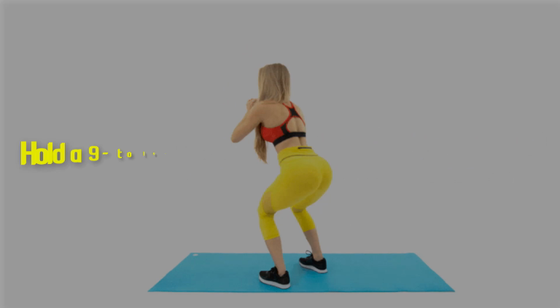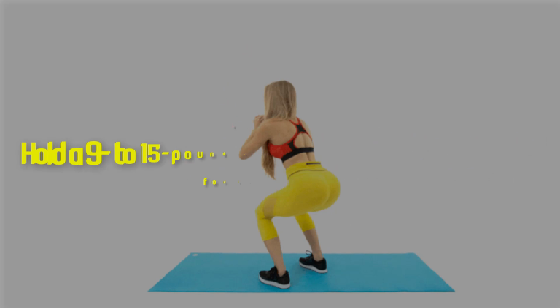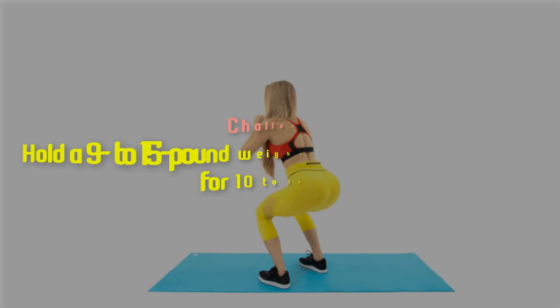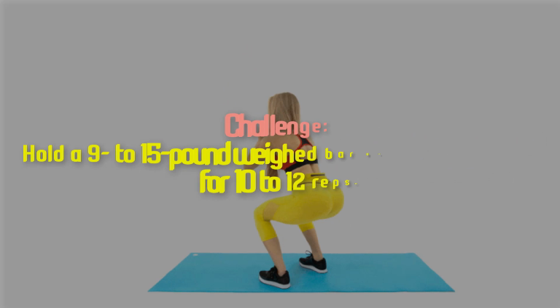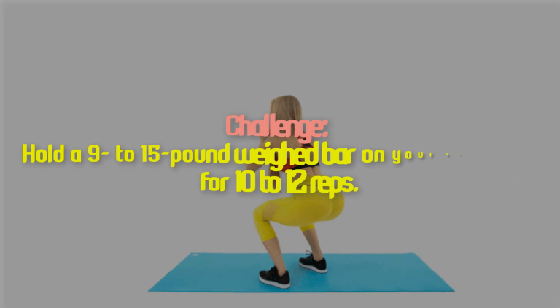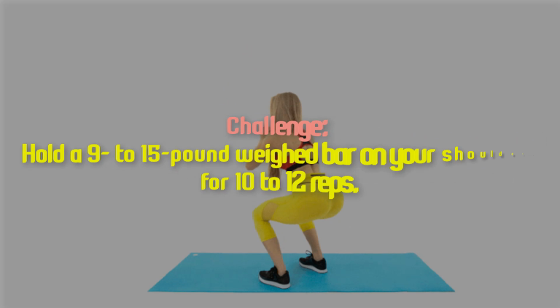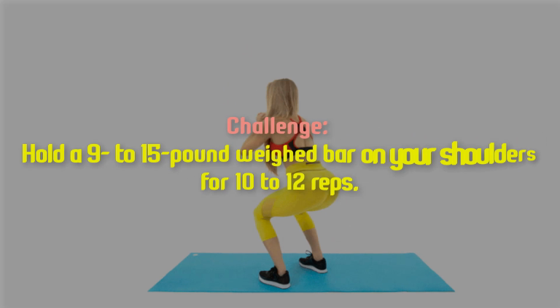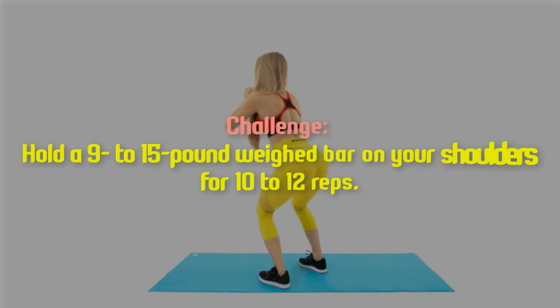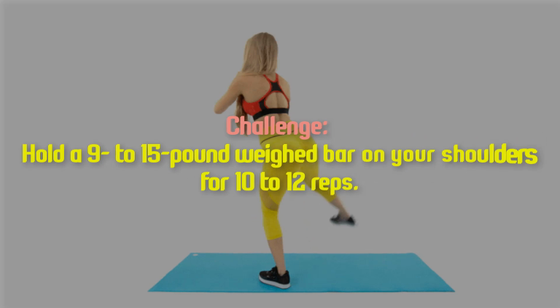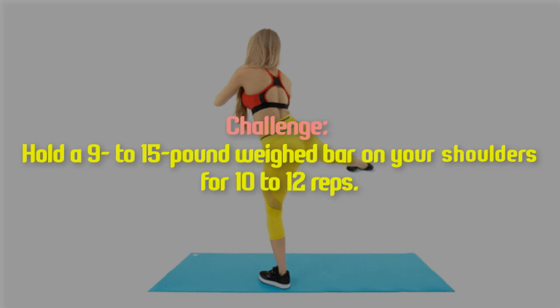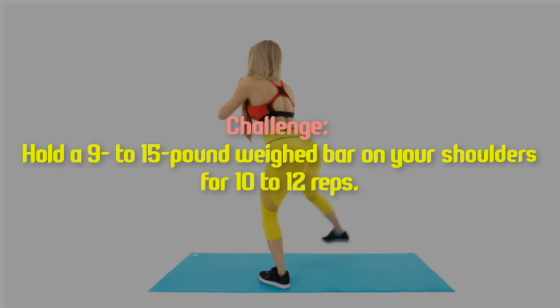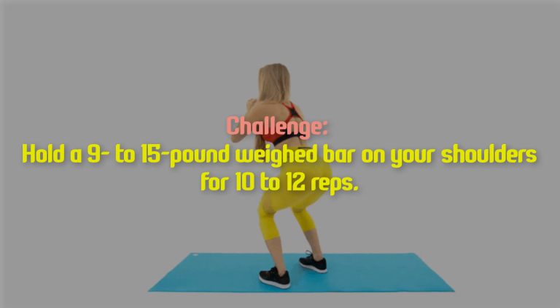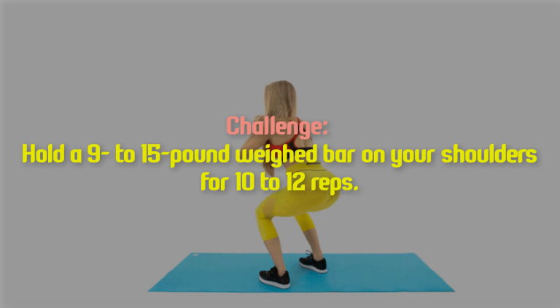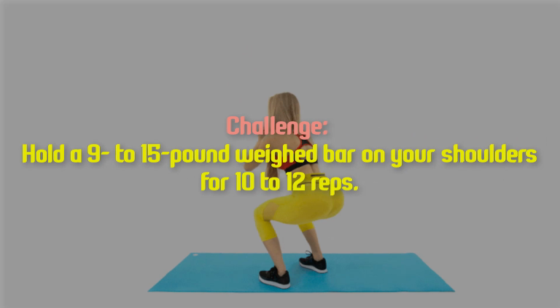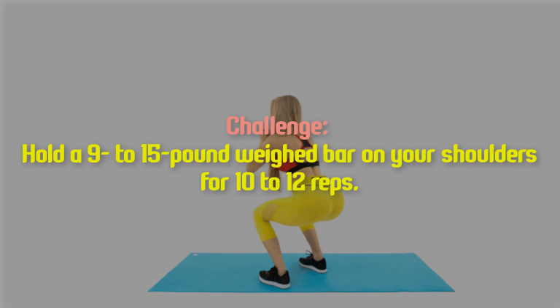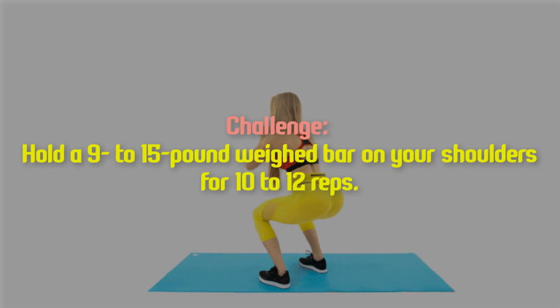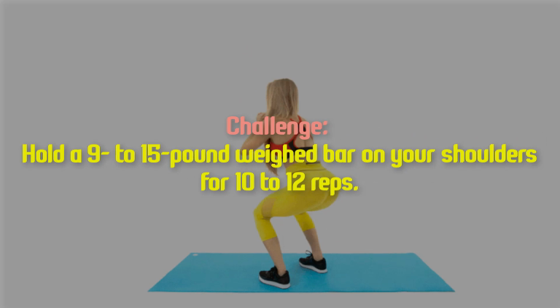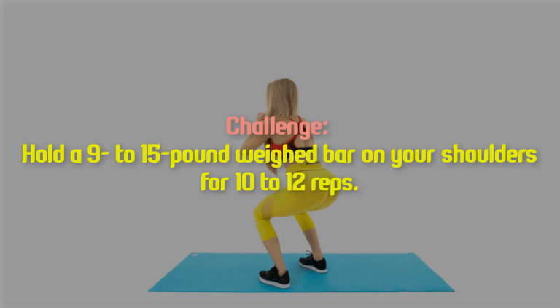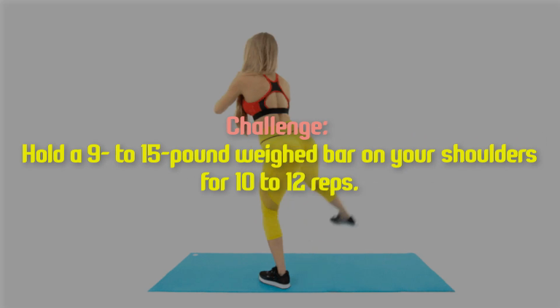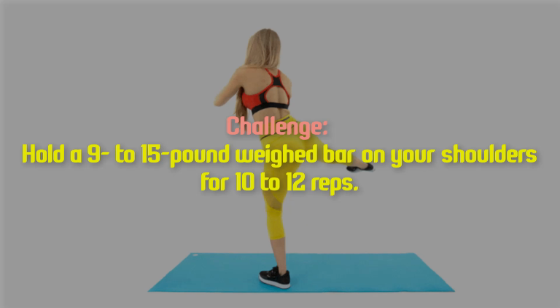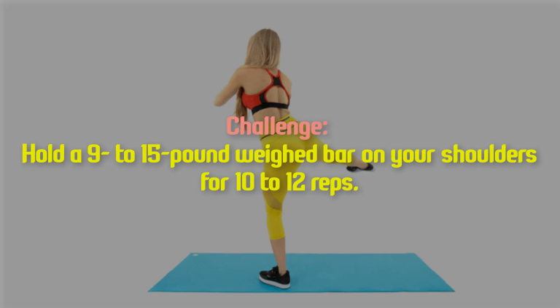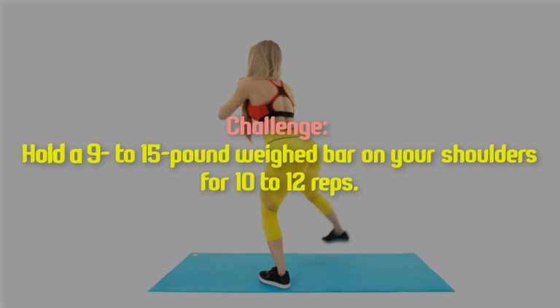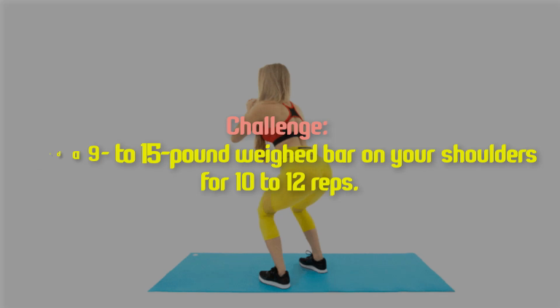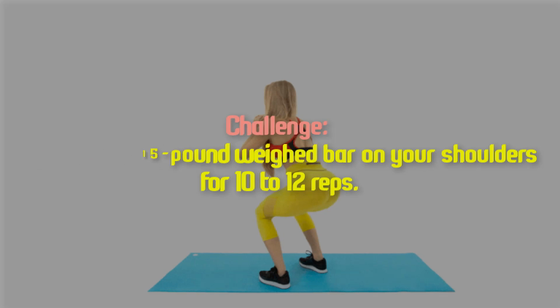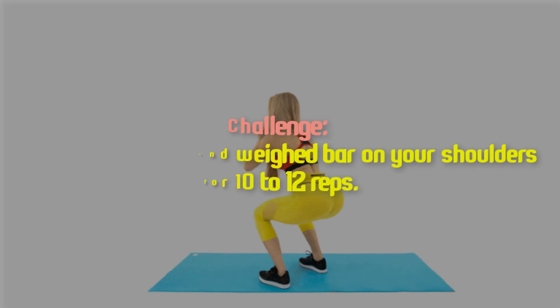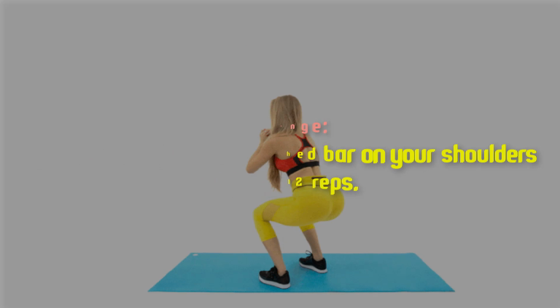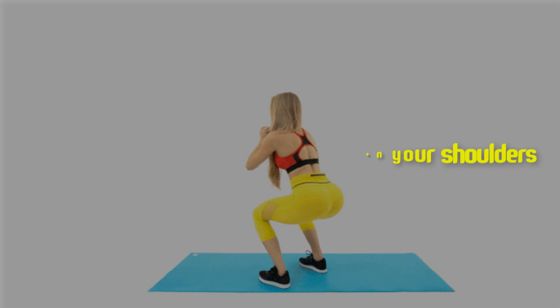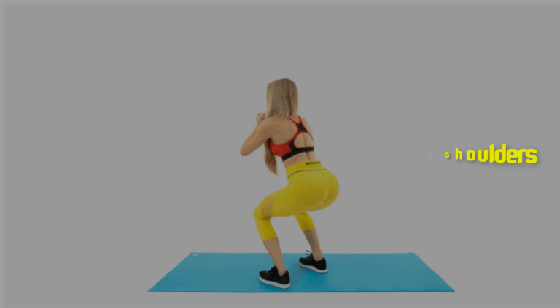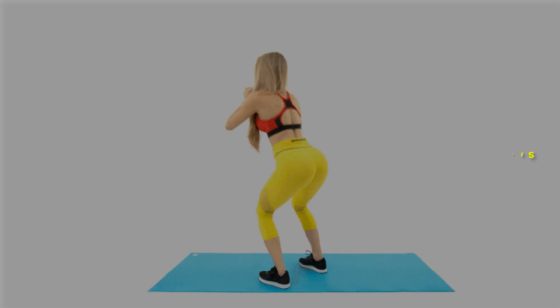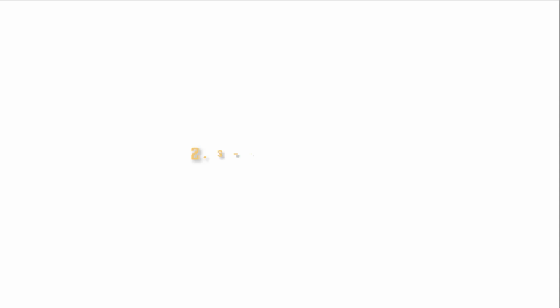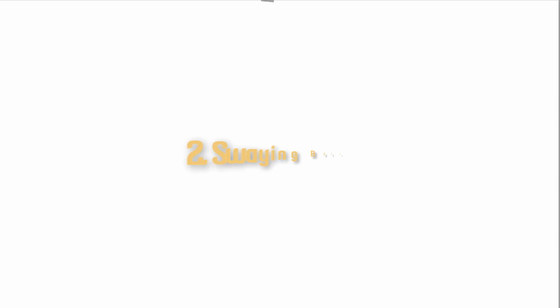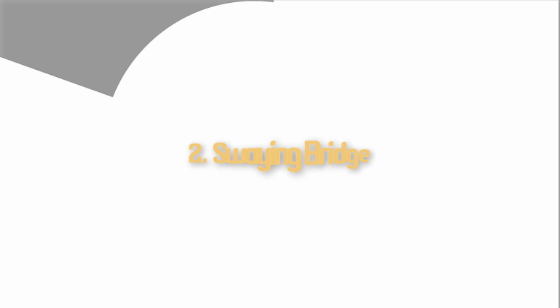Challenge: hold a 9 to 15 pound weight bar on your shoulders for 10 to 12 reps.